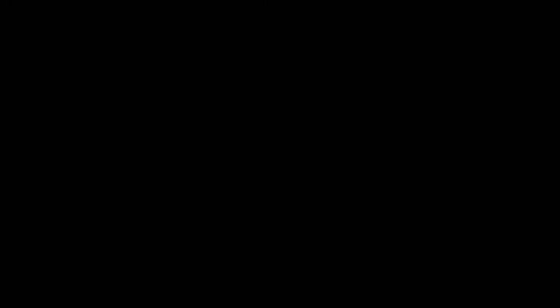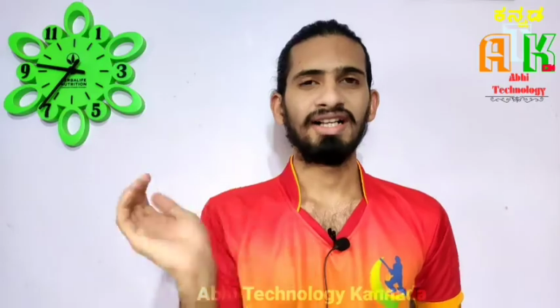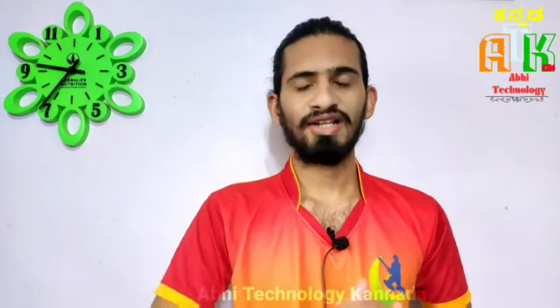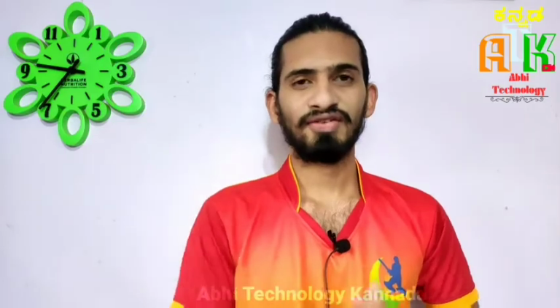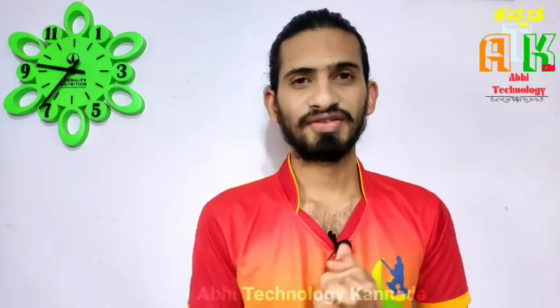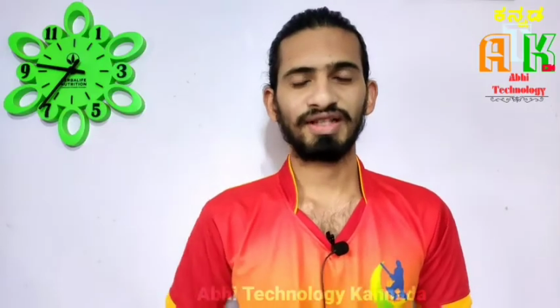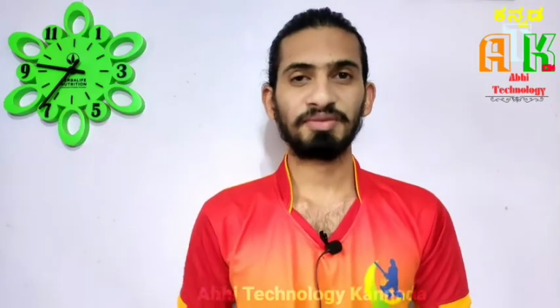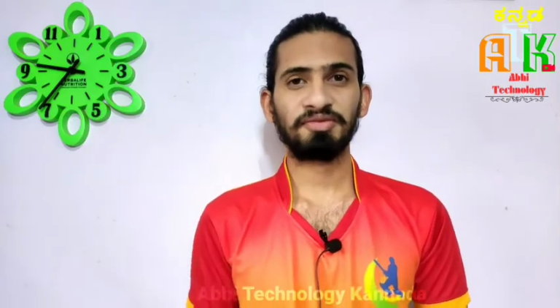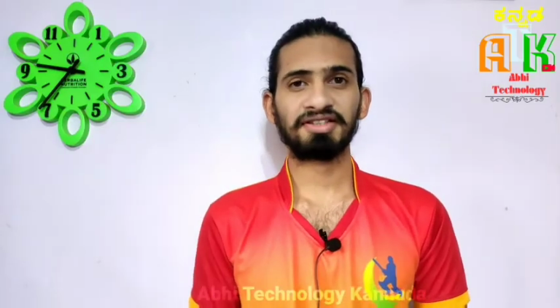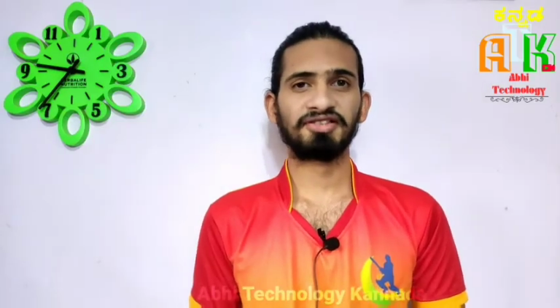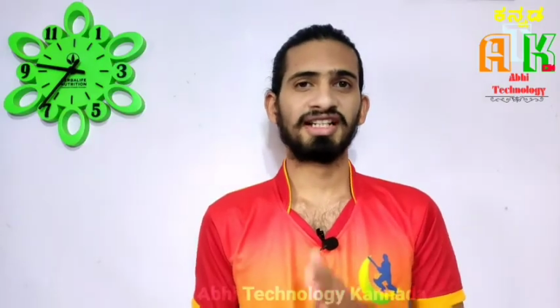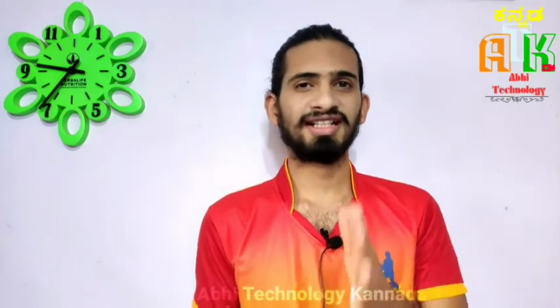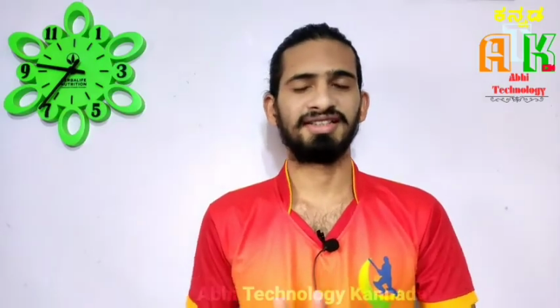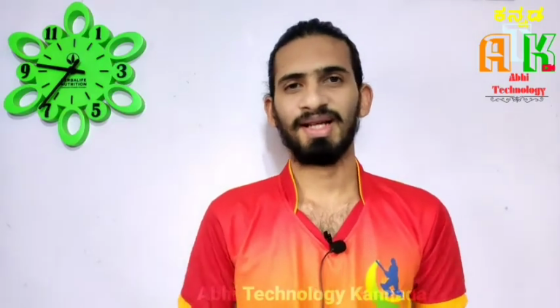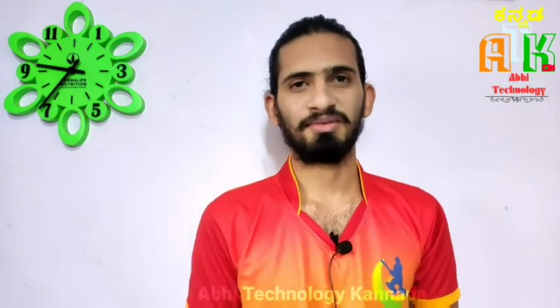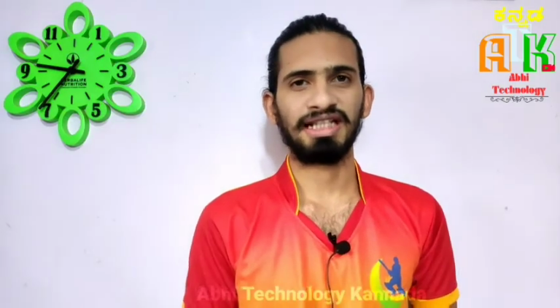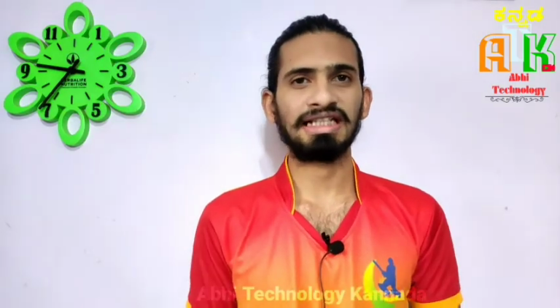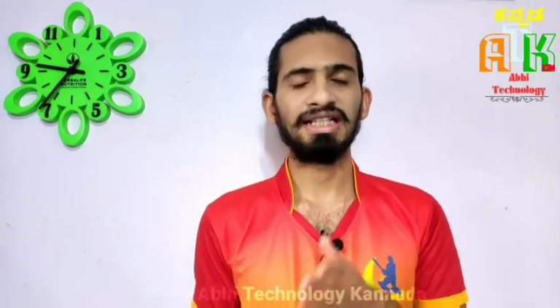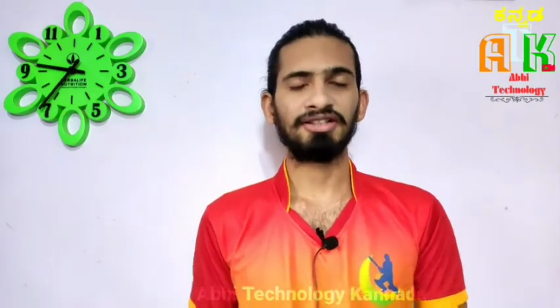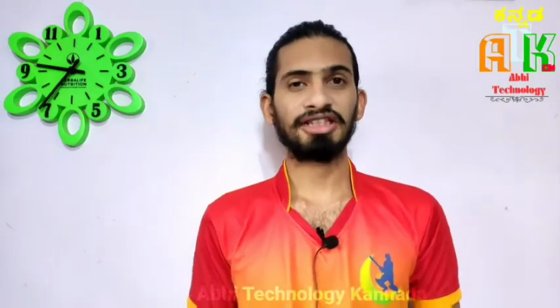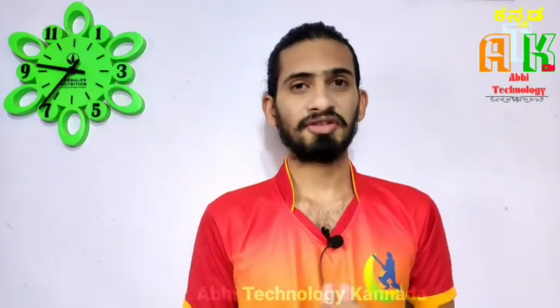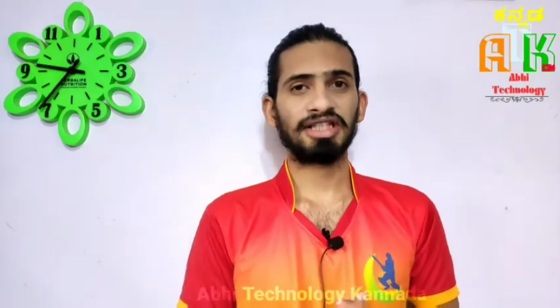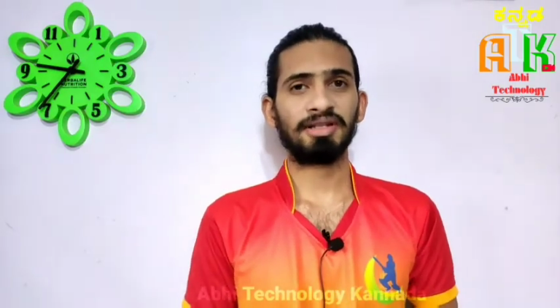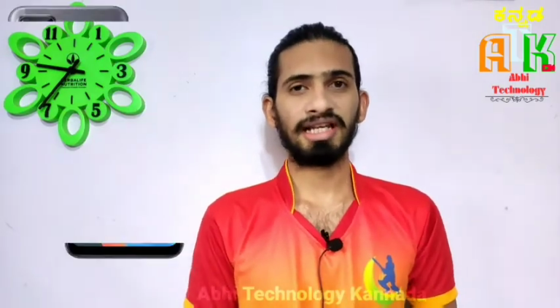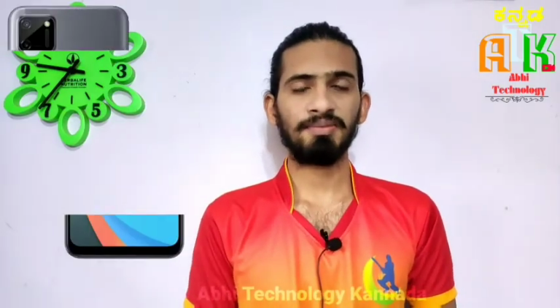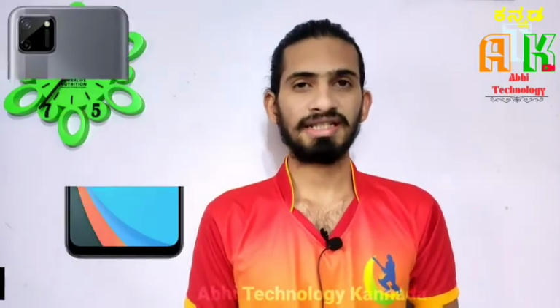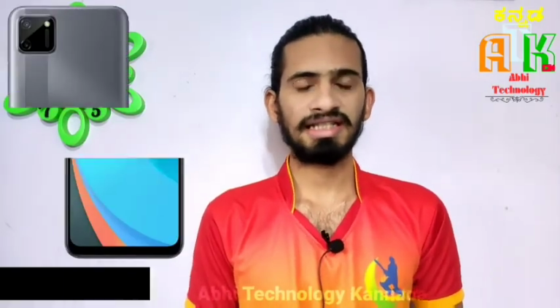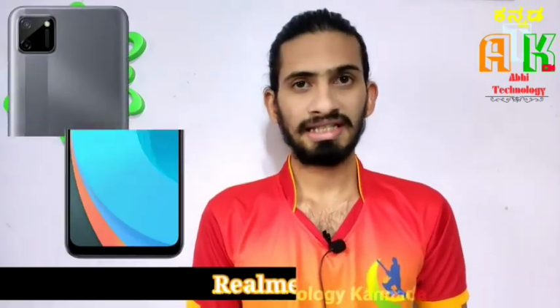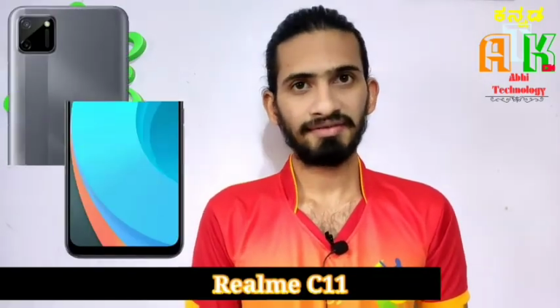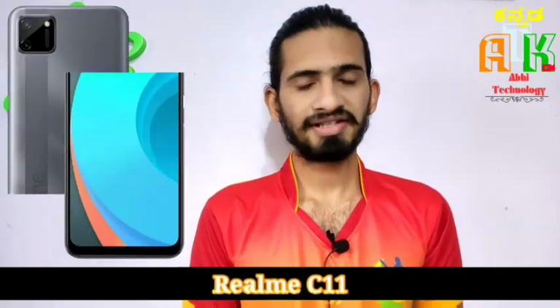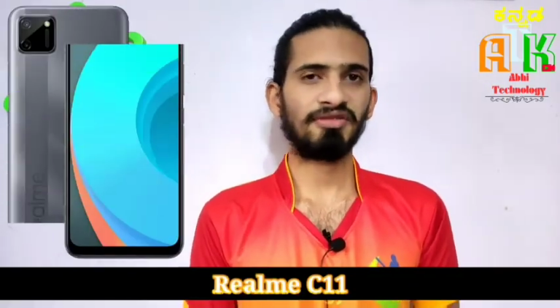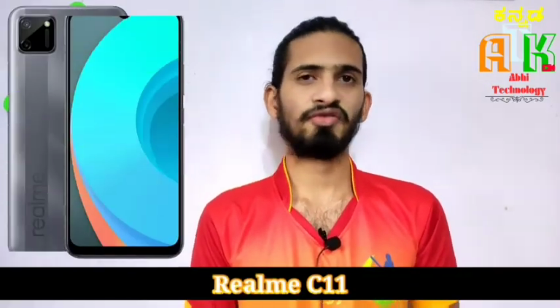Hello friends, welcome to the video. My name is Sheik. Today we are looking at the Realme C-11 smartphone.